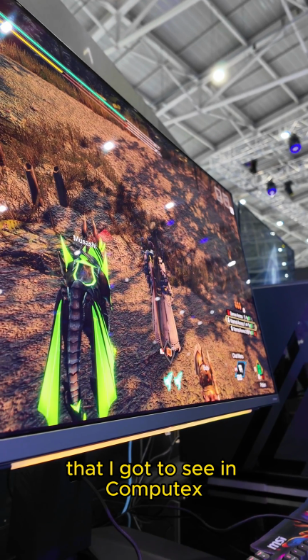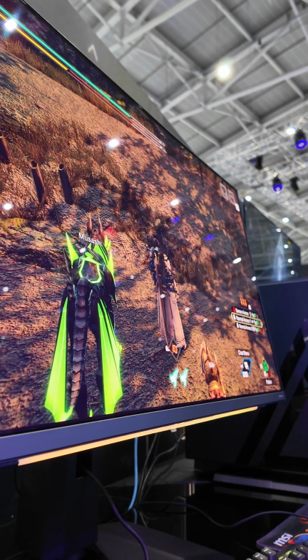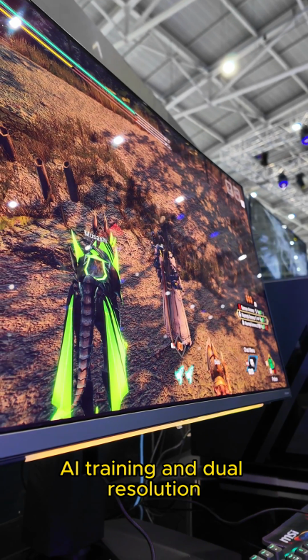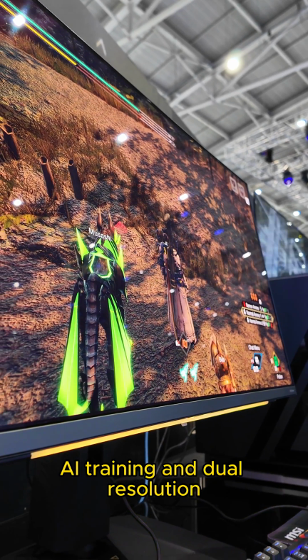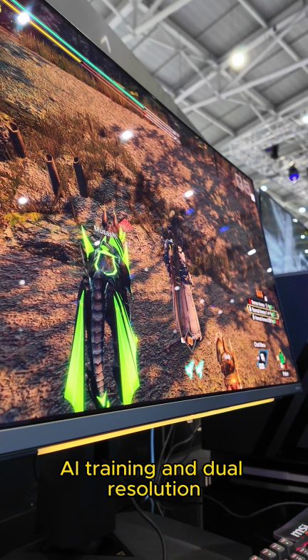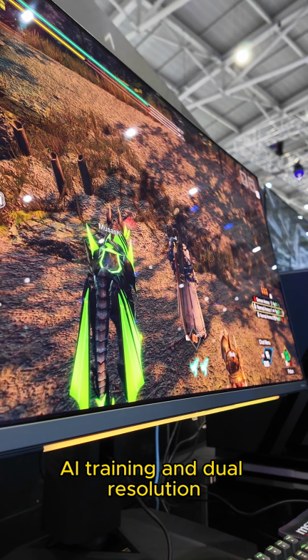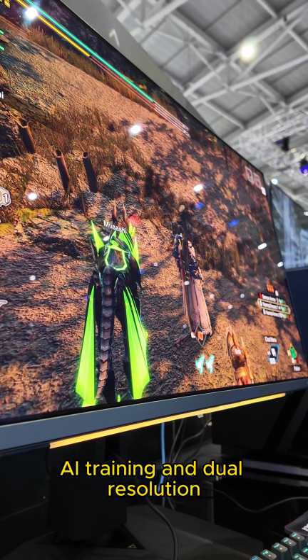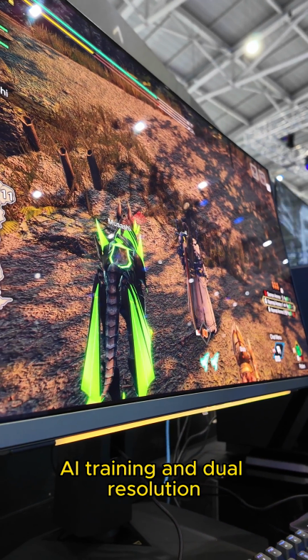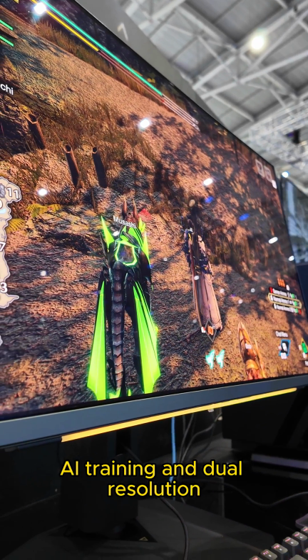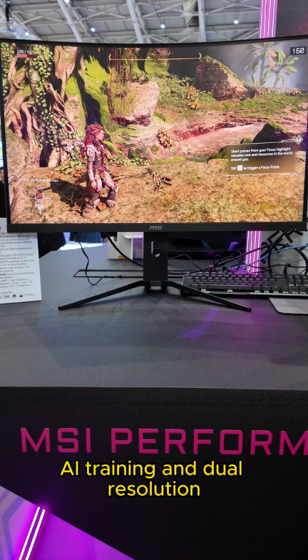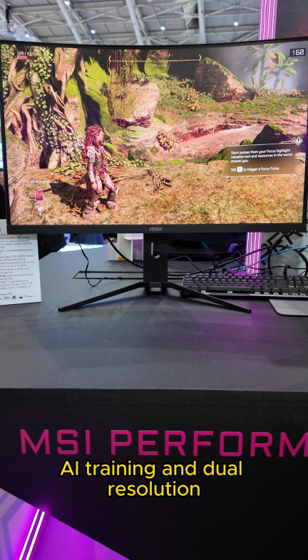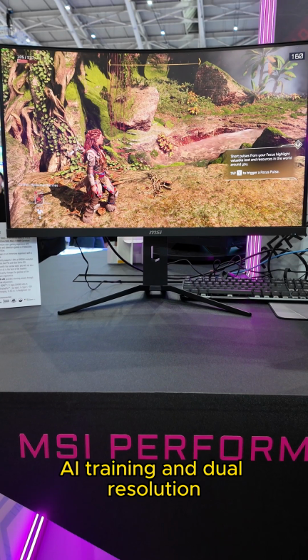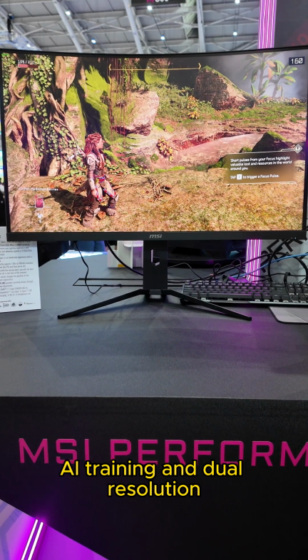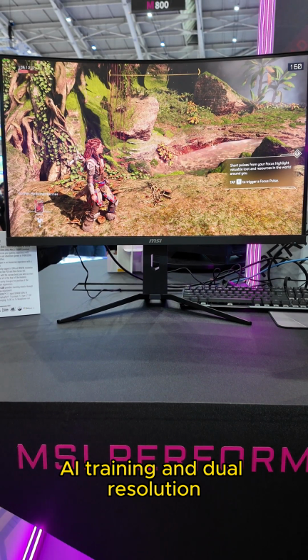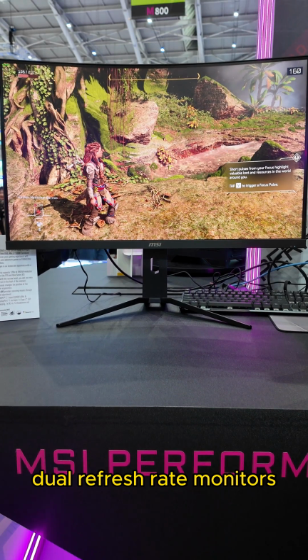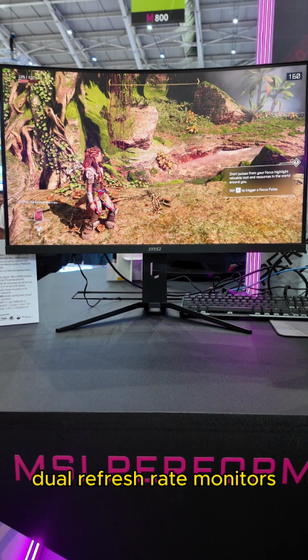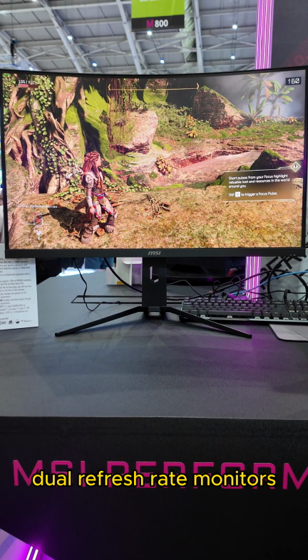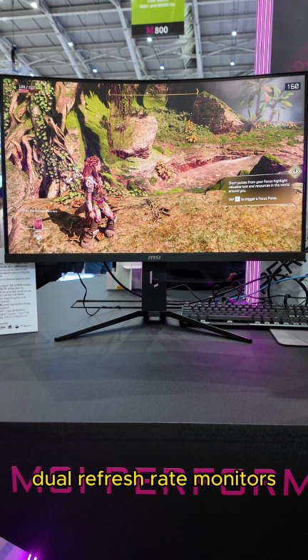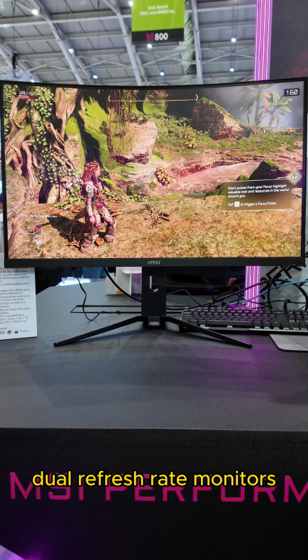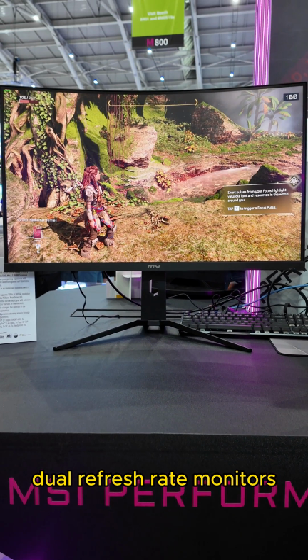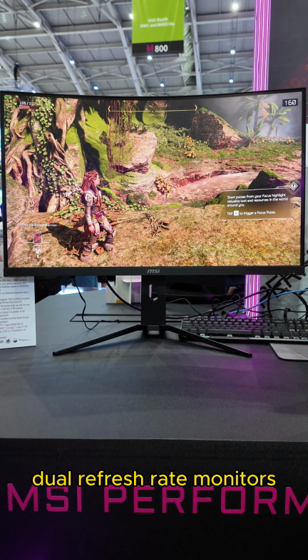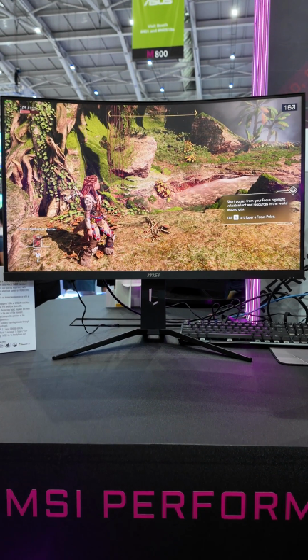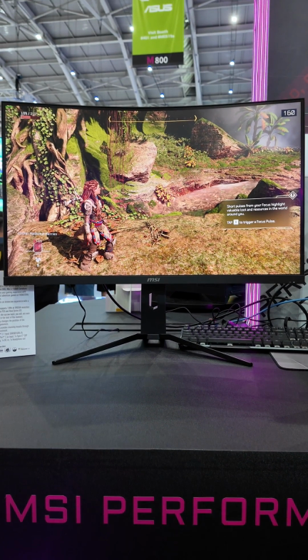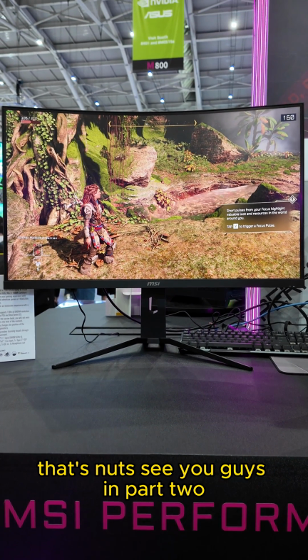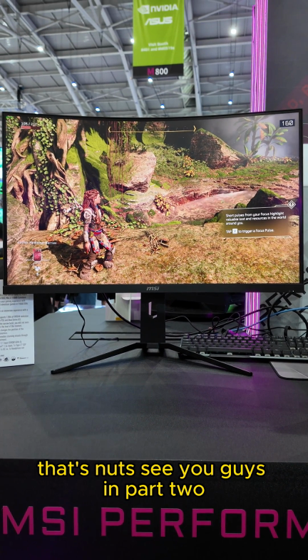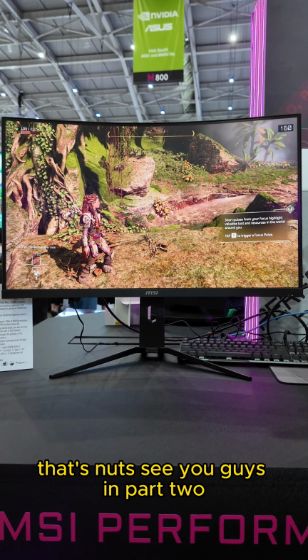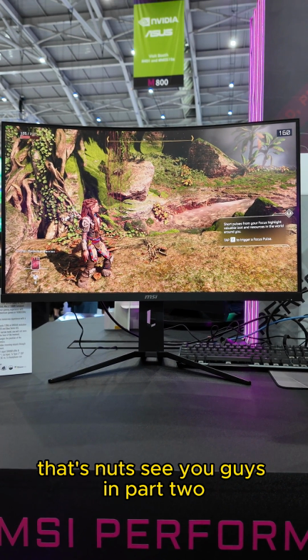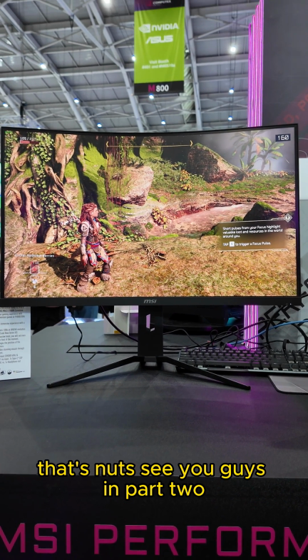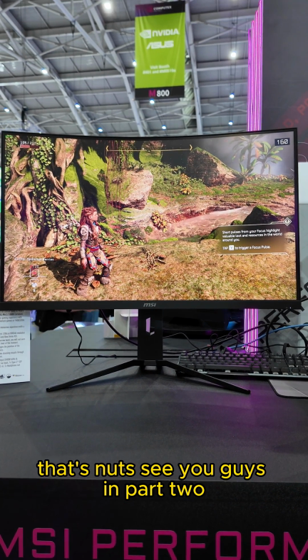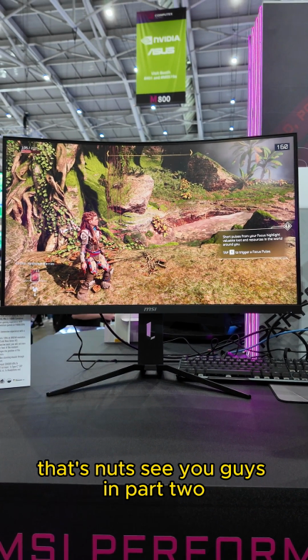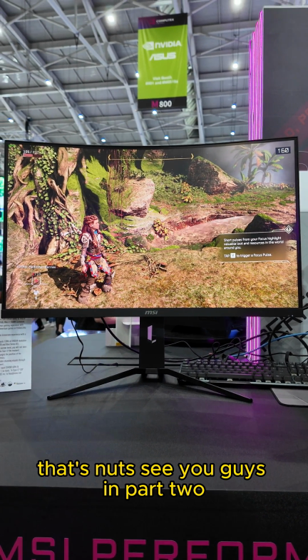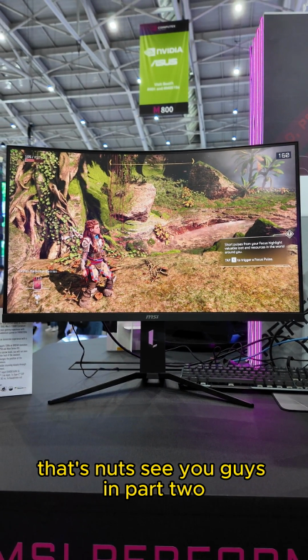AI training and dual-resolution, dual-refresh-rate monitors — that's nuts. See you guys in part 2.